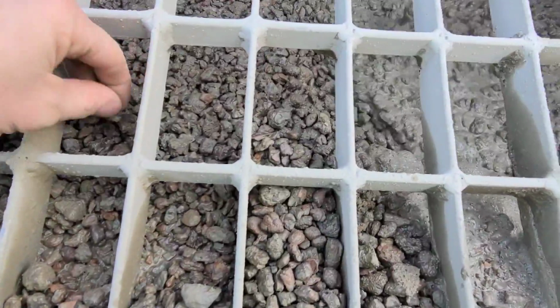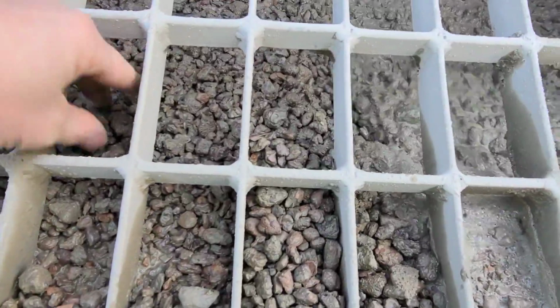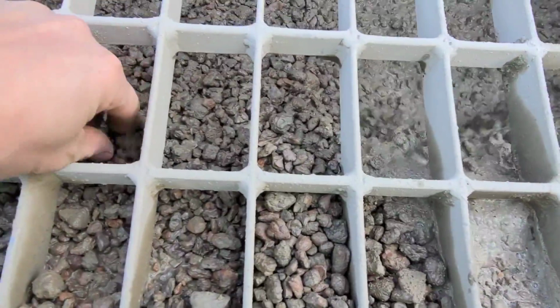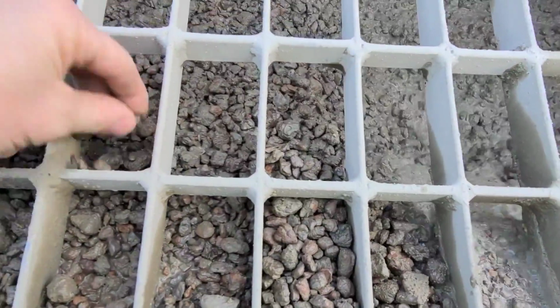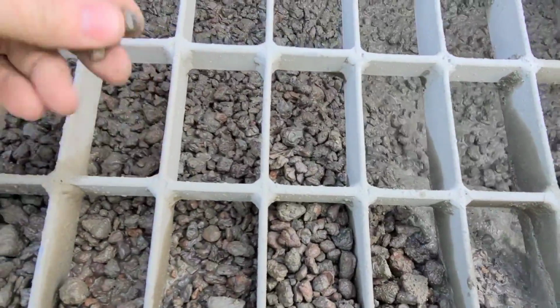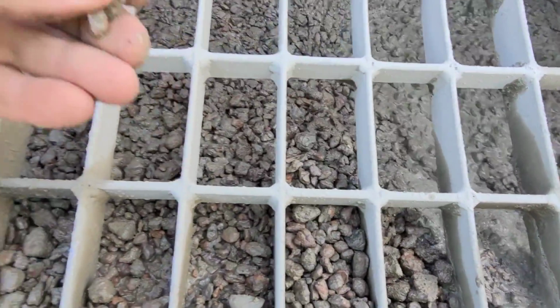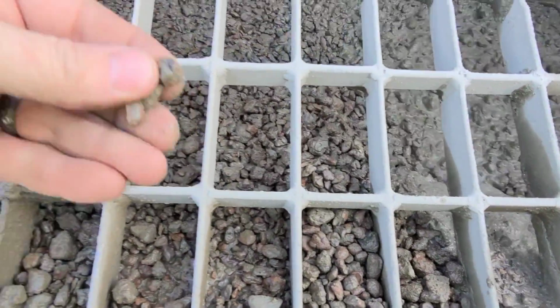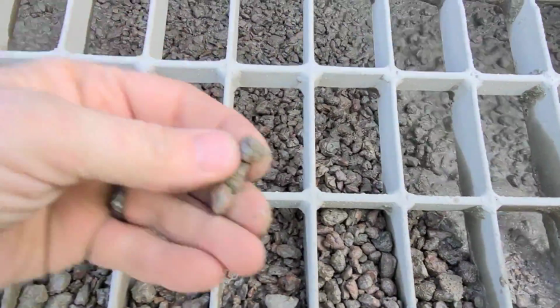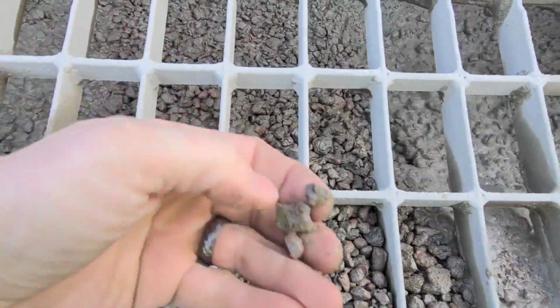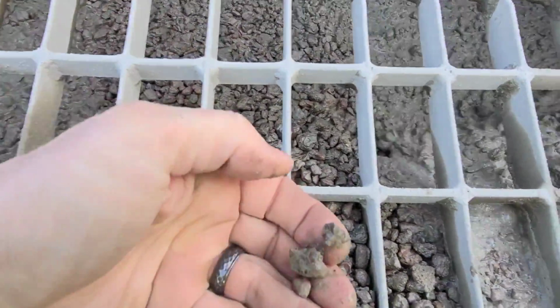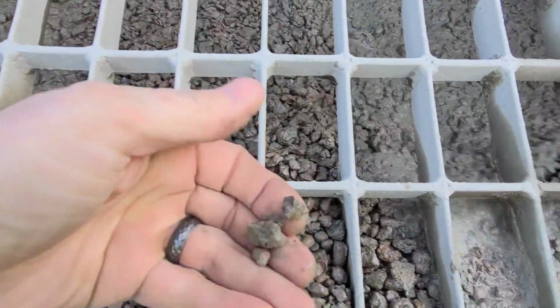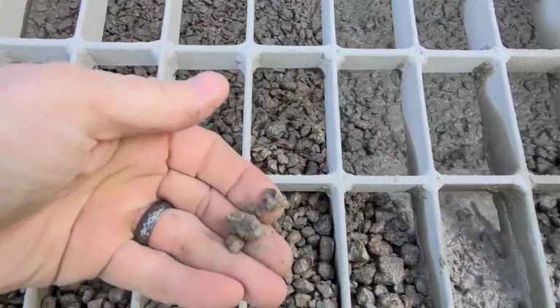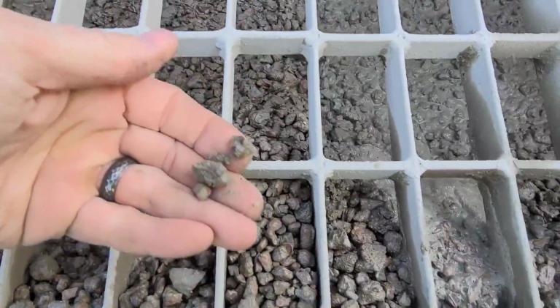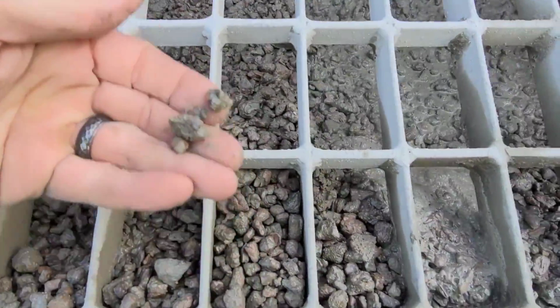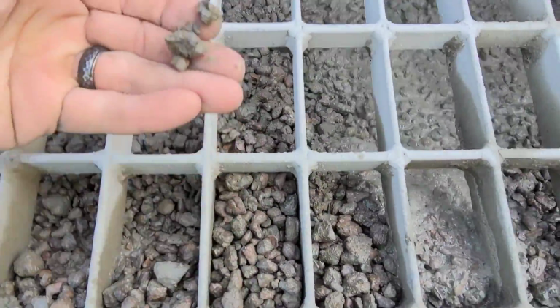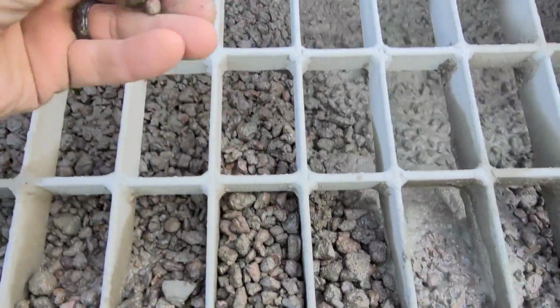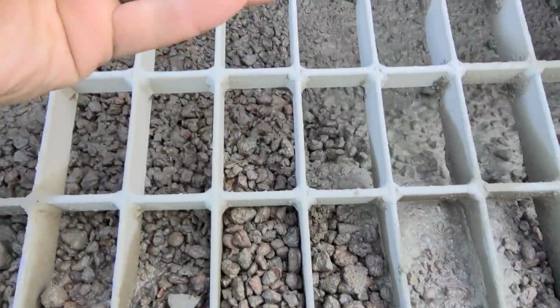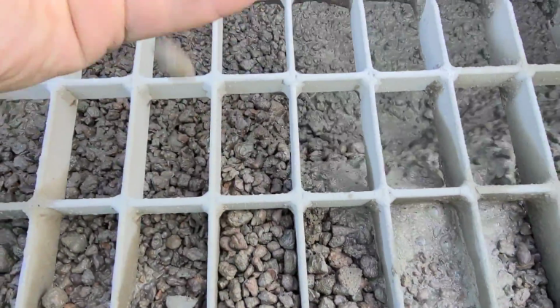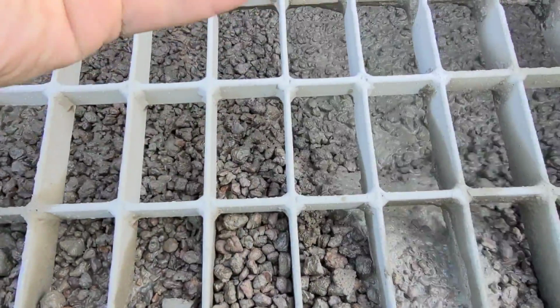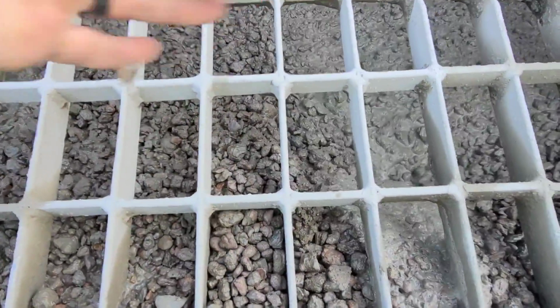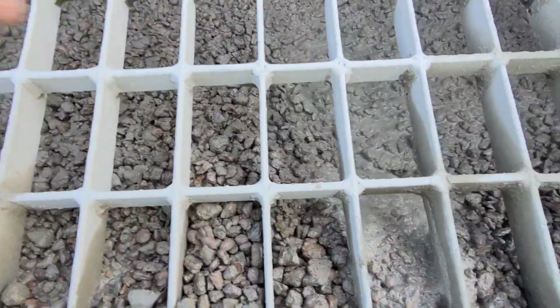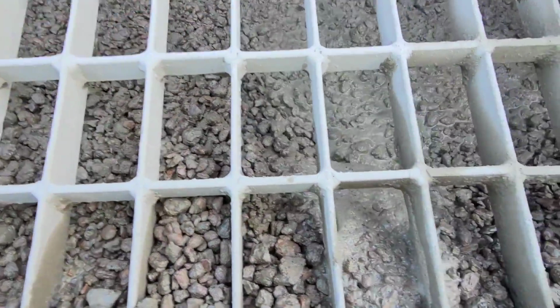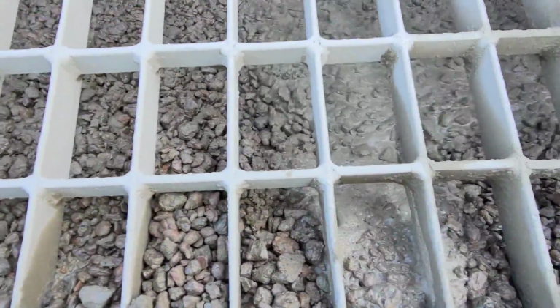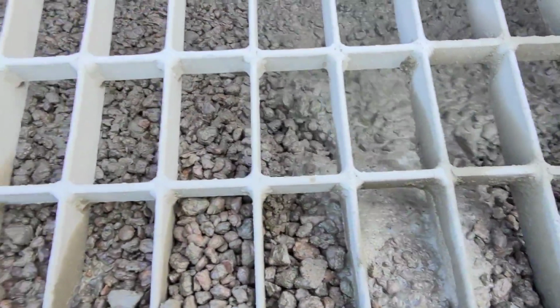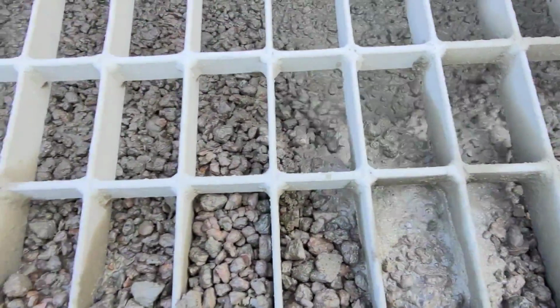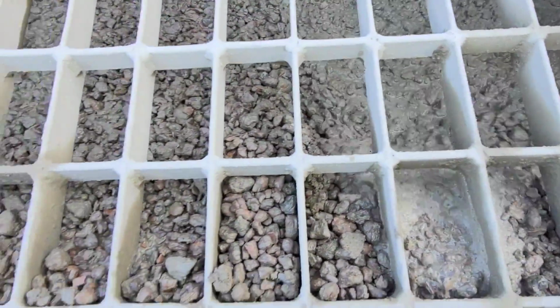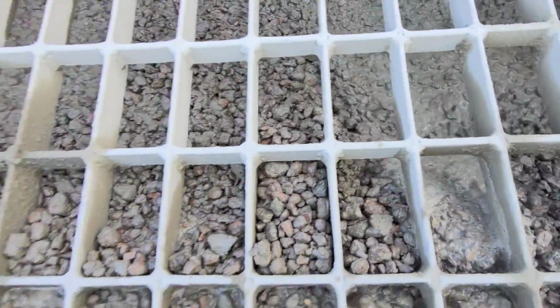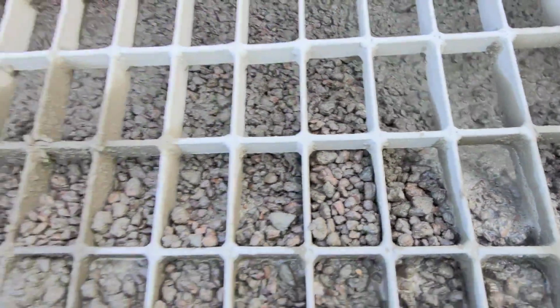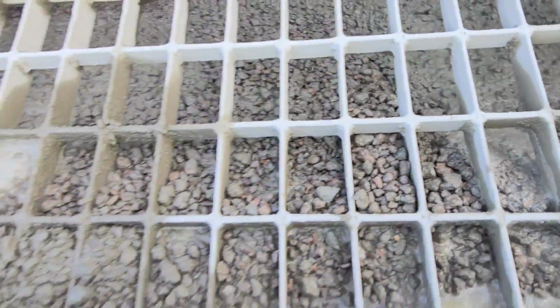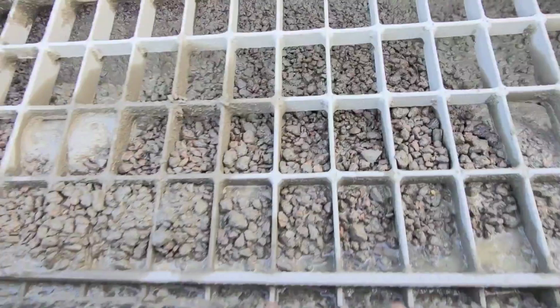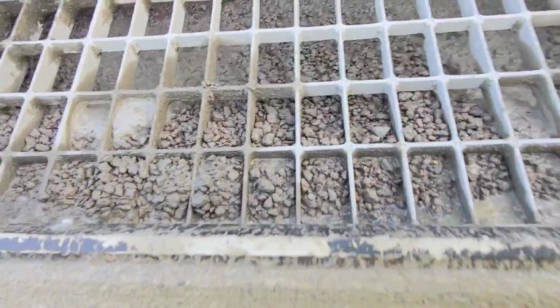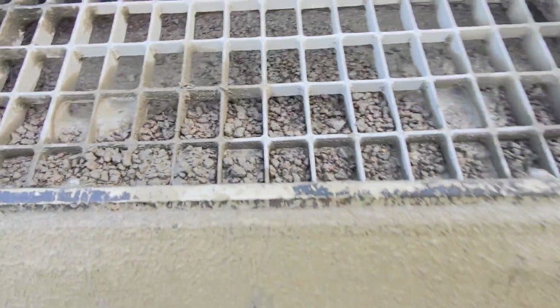This is the Southeast Missouri mix — country concrete. One stroke forward and two strokes back, is what we say.